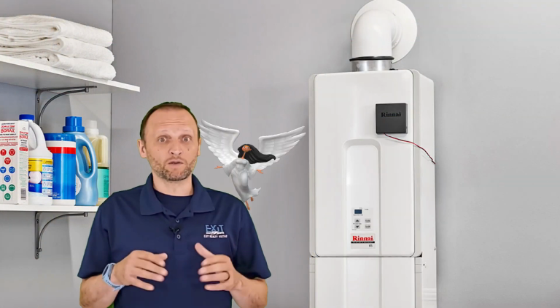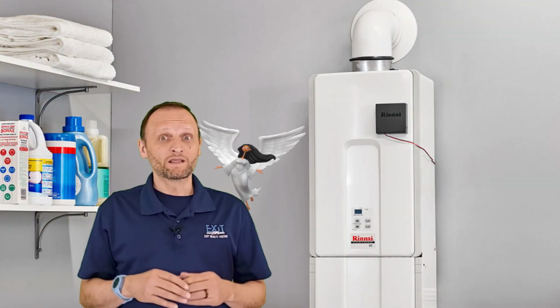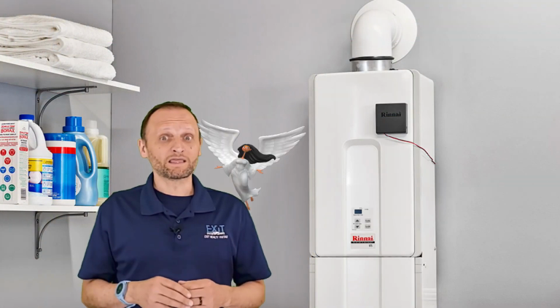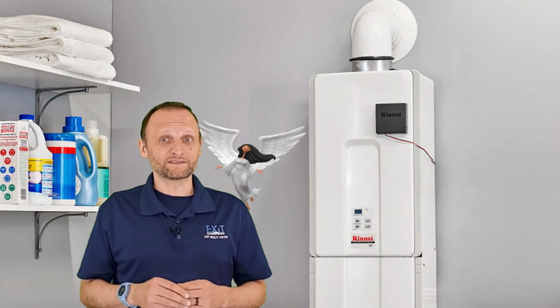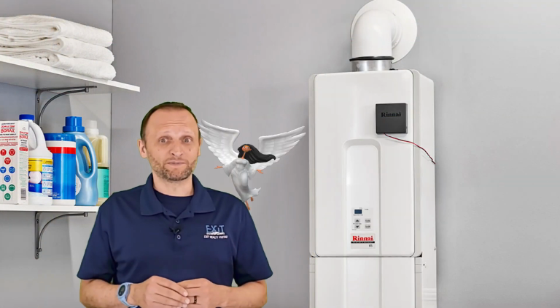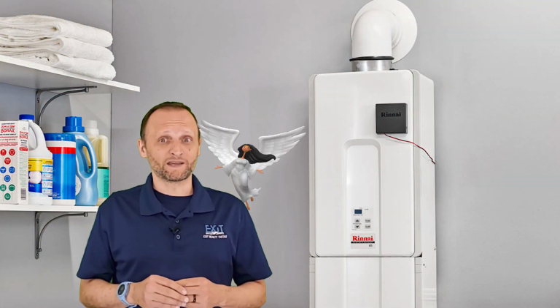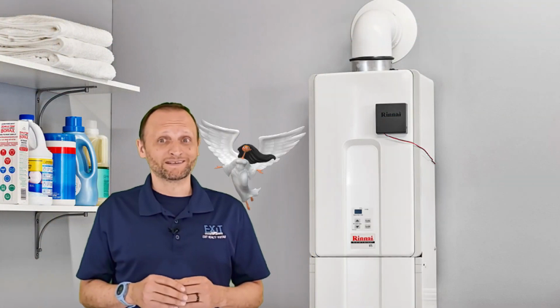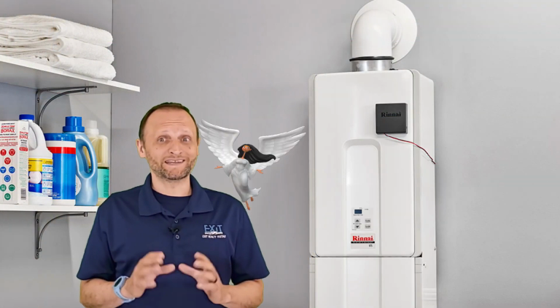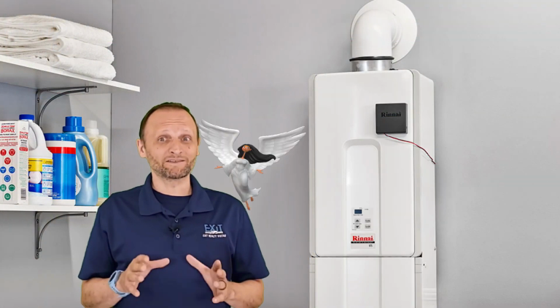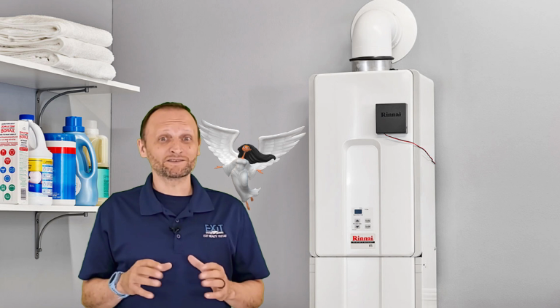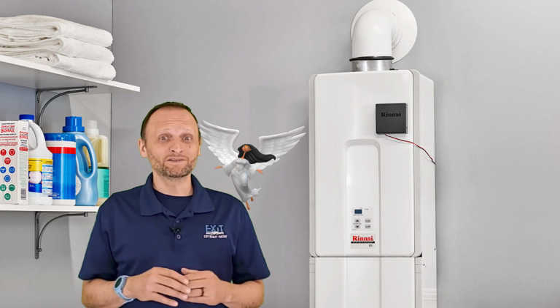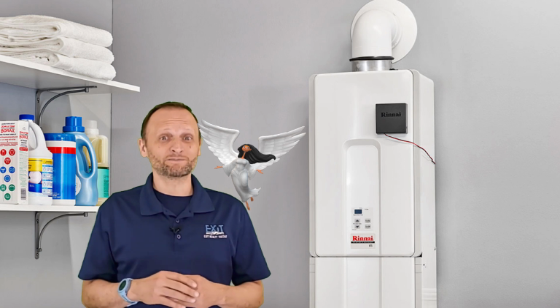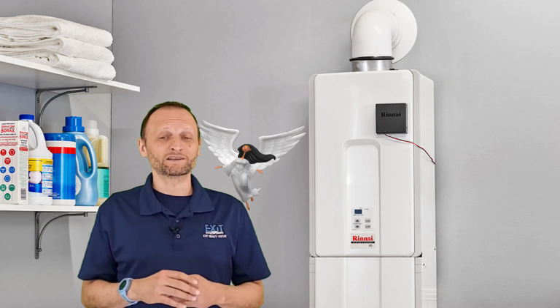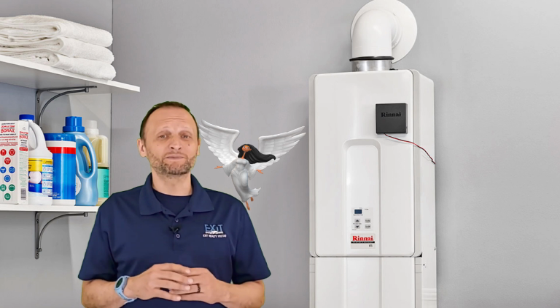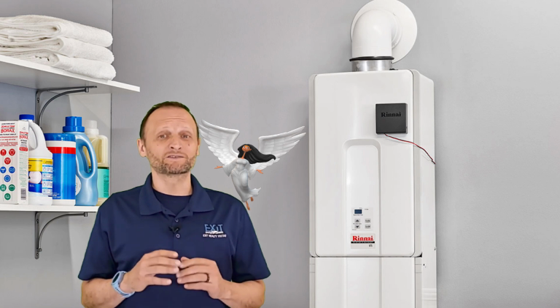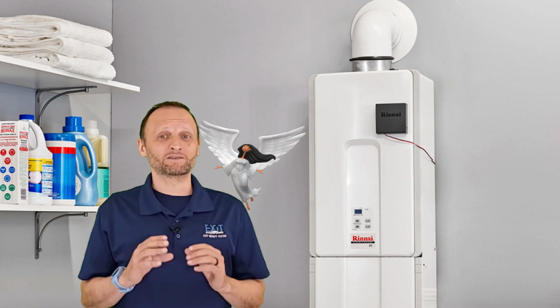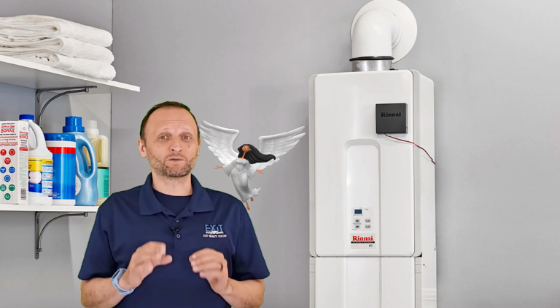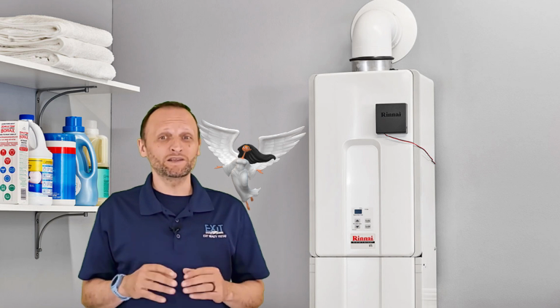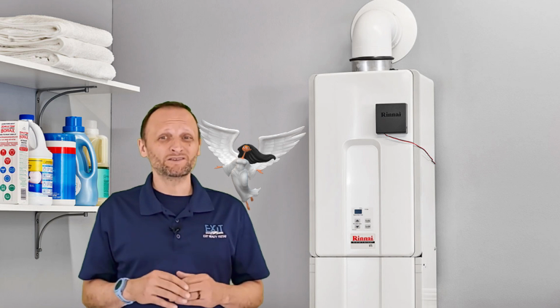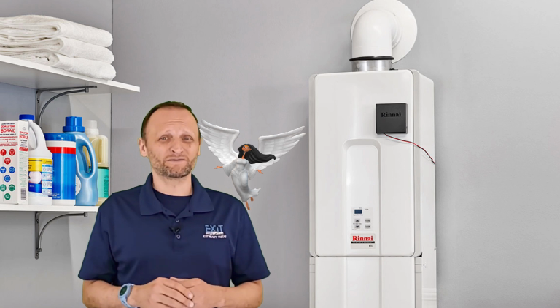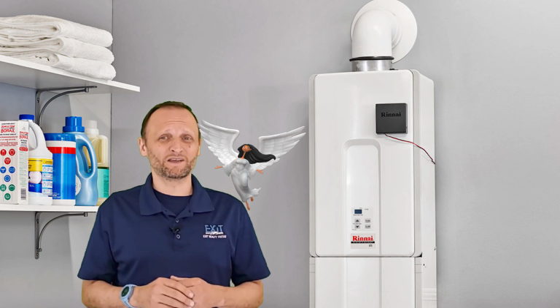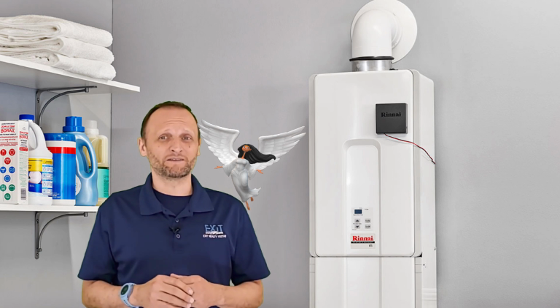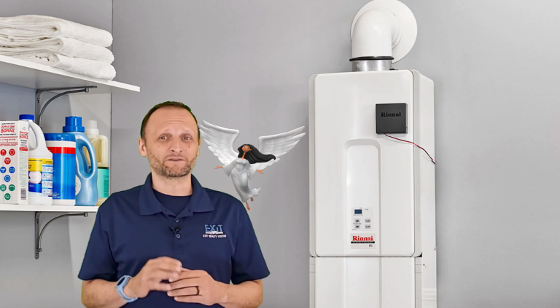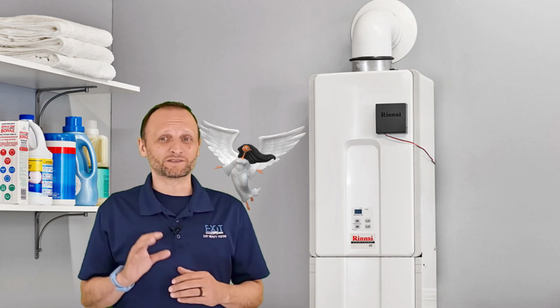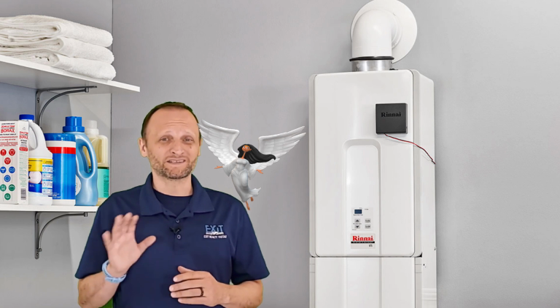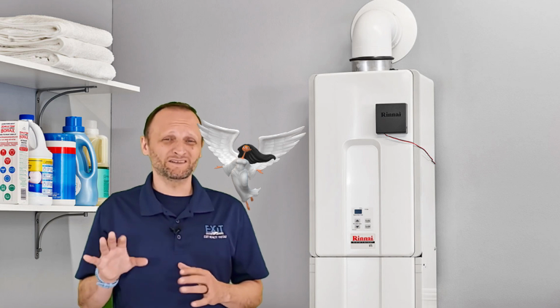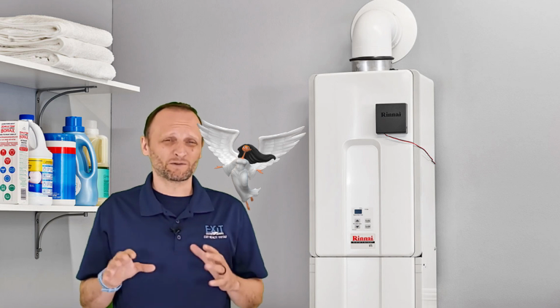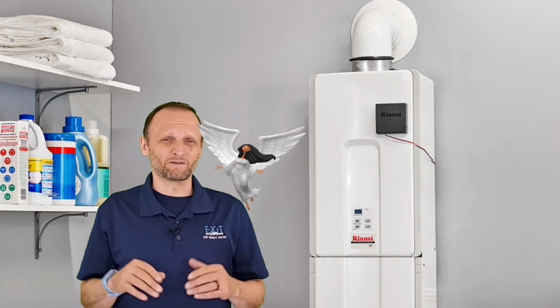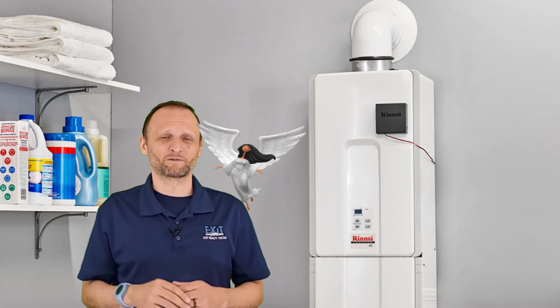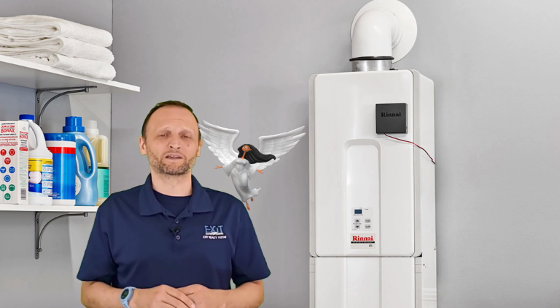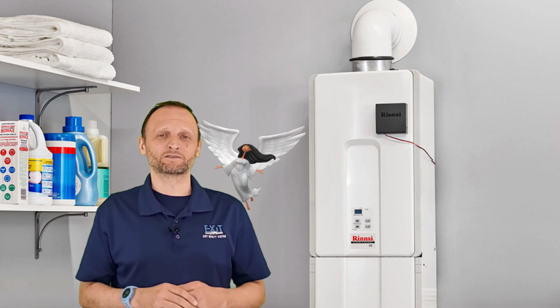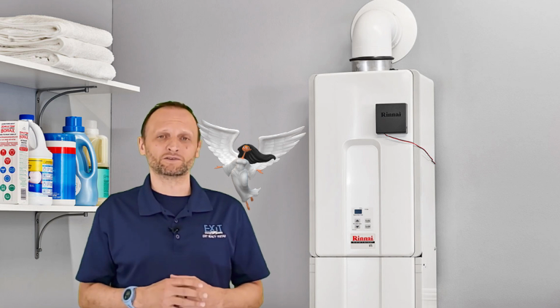Pro: Lifespan. Tankless units might expect around 20 years of life versus 10 to 12 years for regular units.